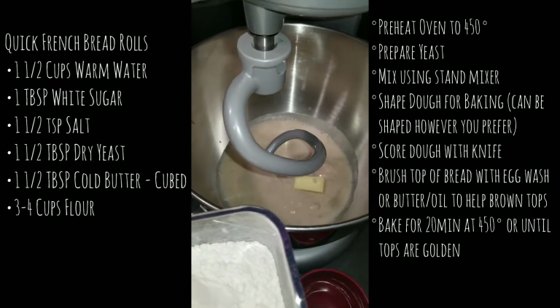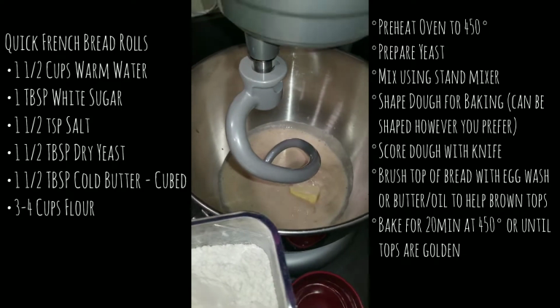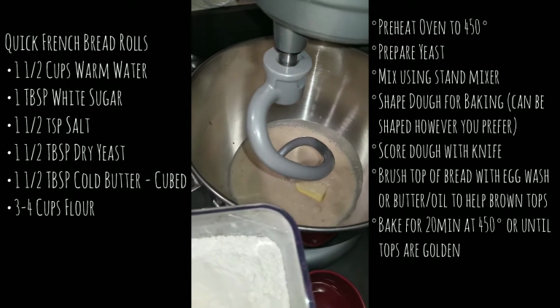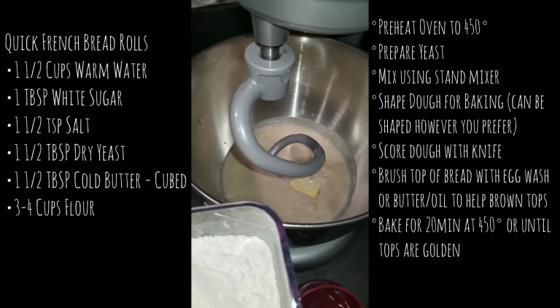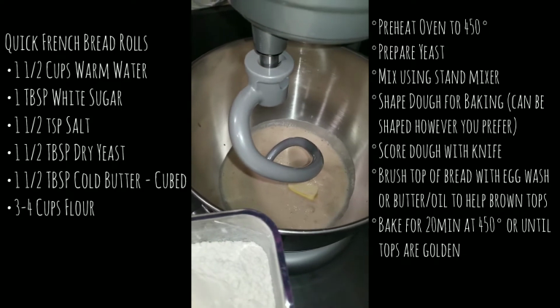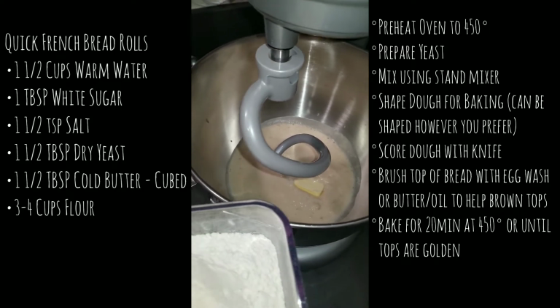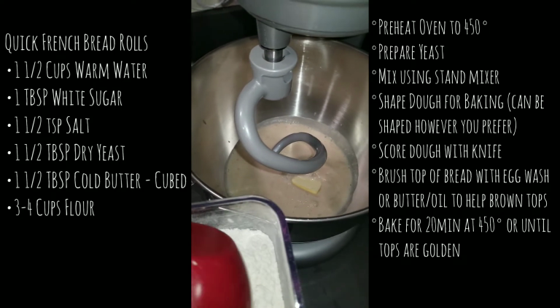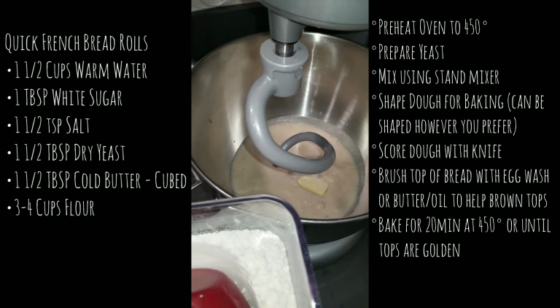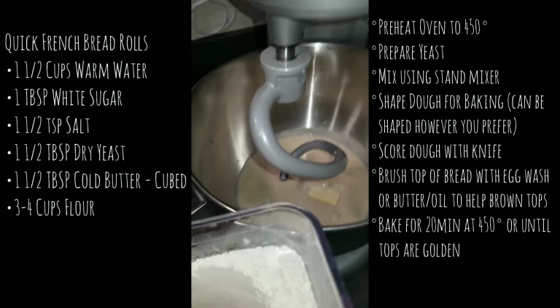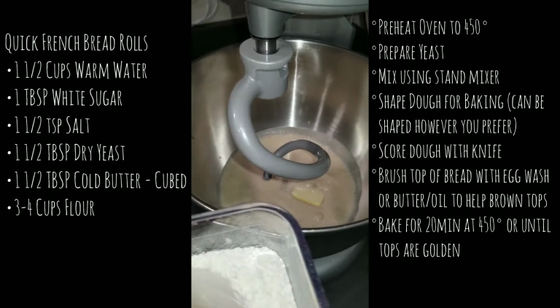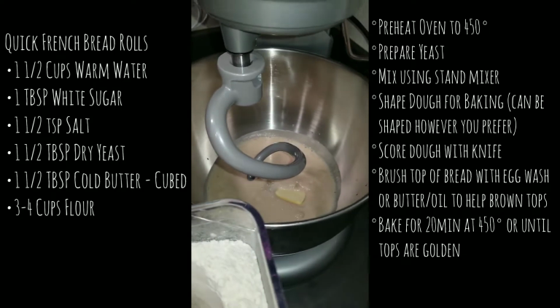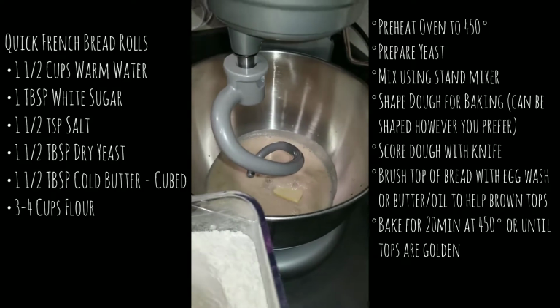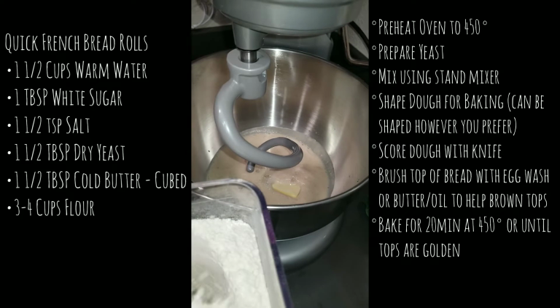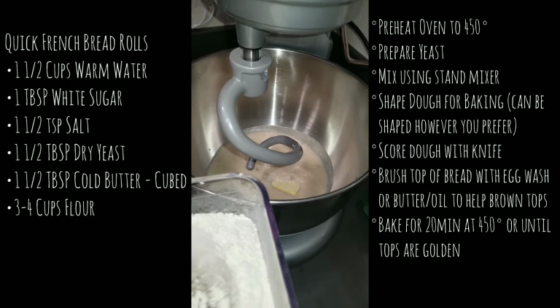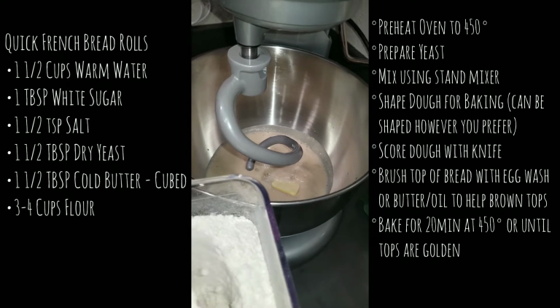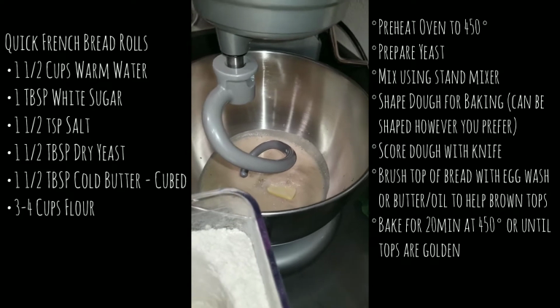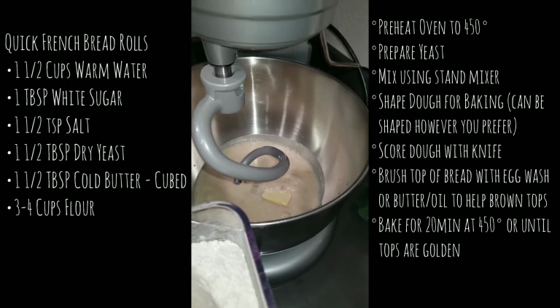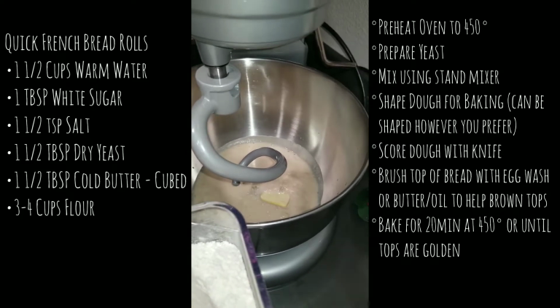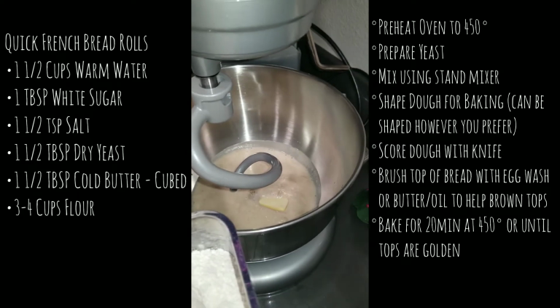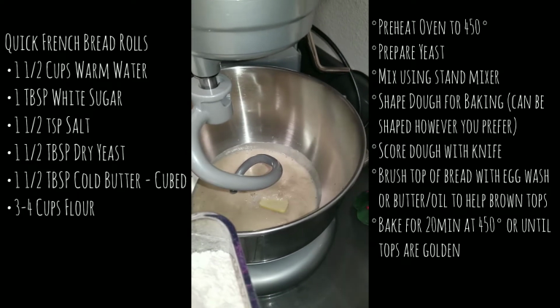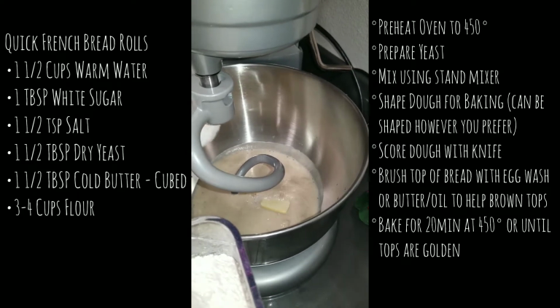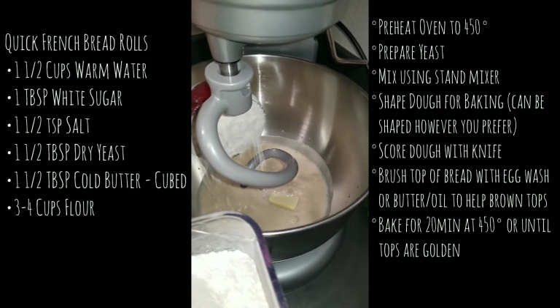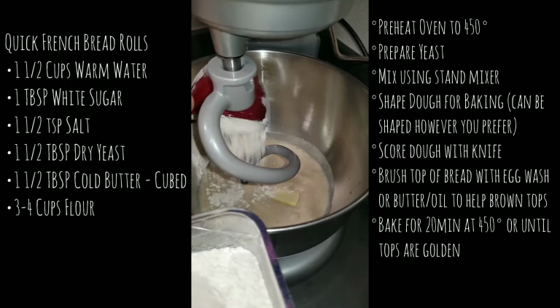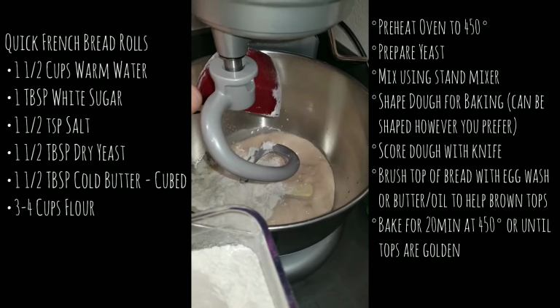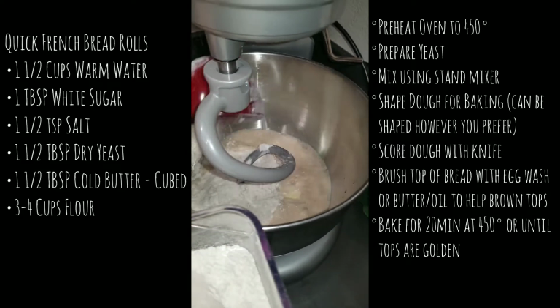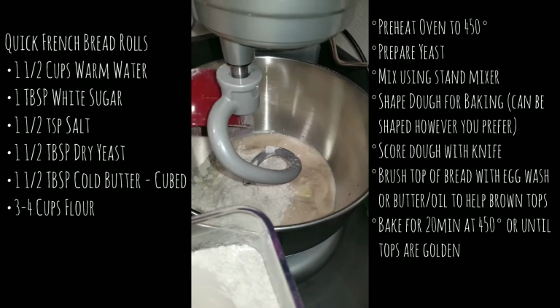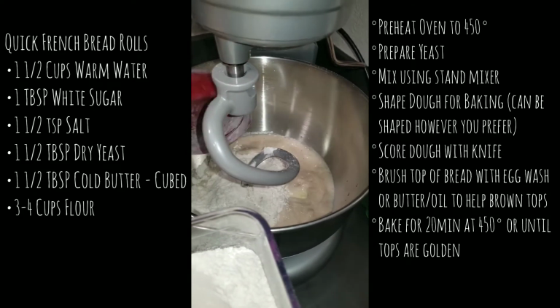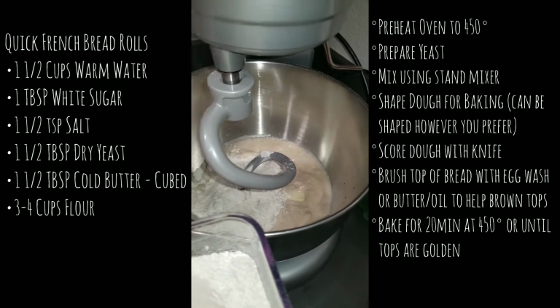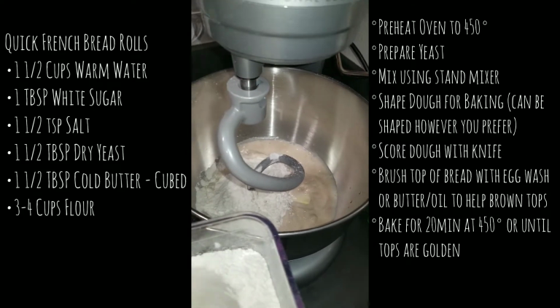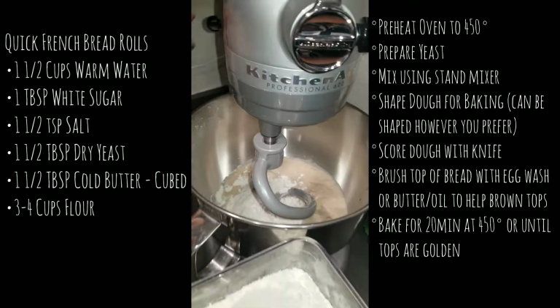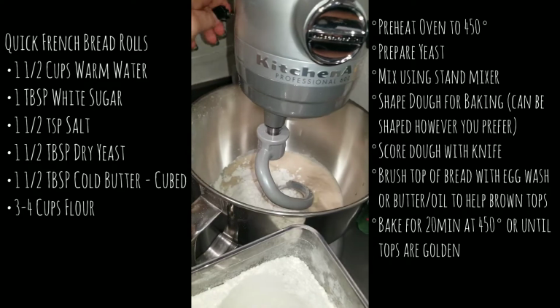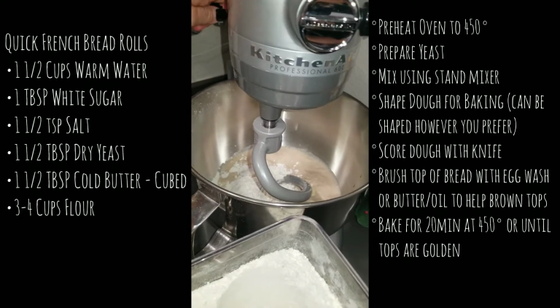Go ahead and add your butter. You should be cubing your butter before doing this — make sure it's nice and cold.